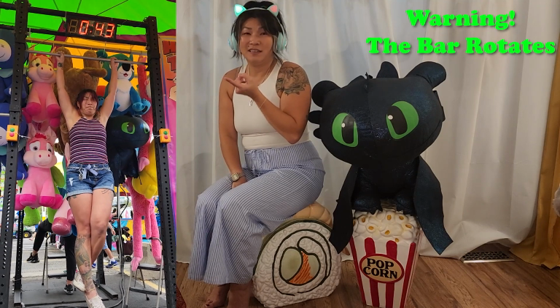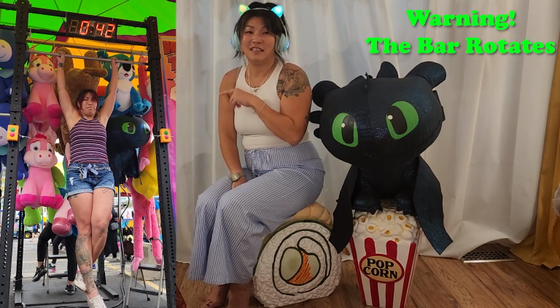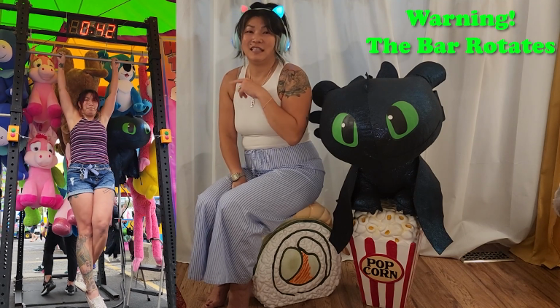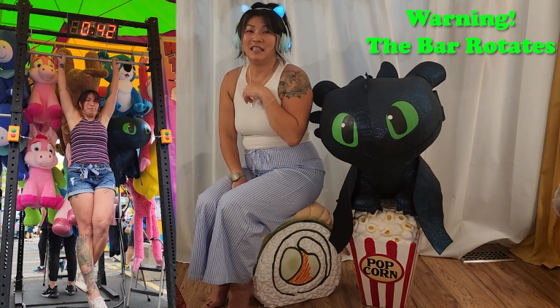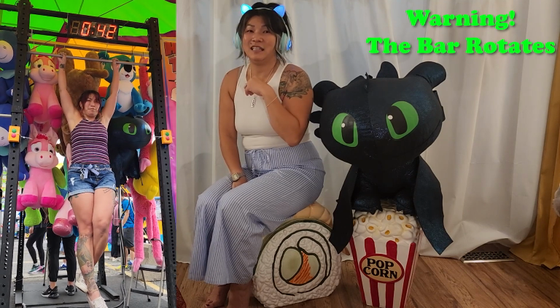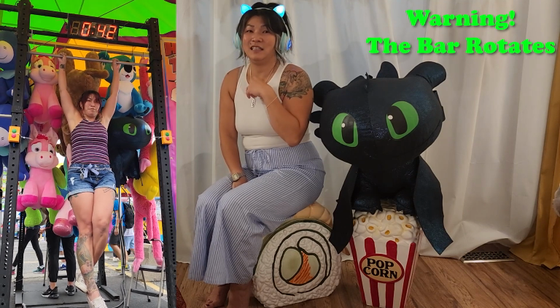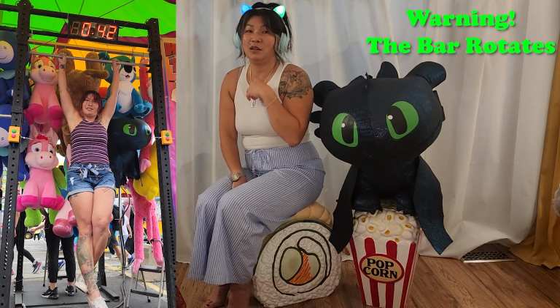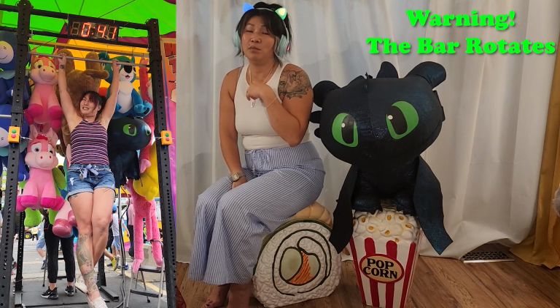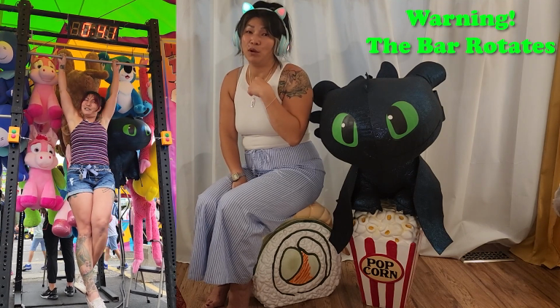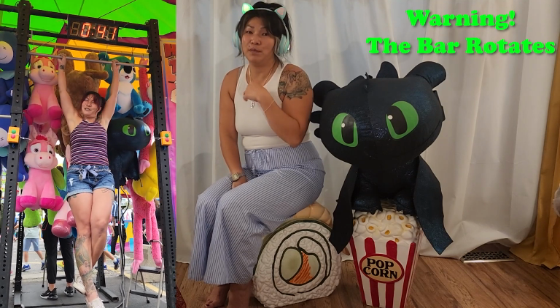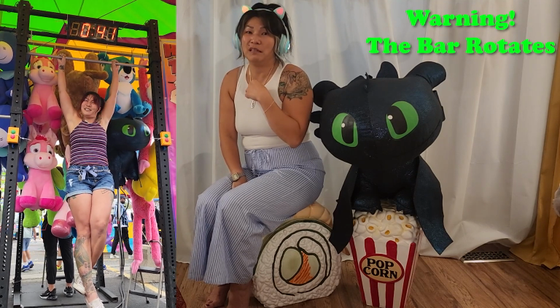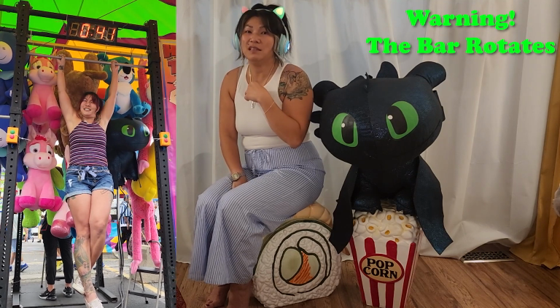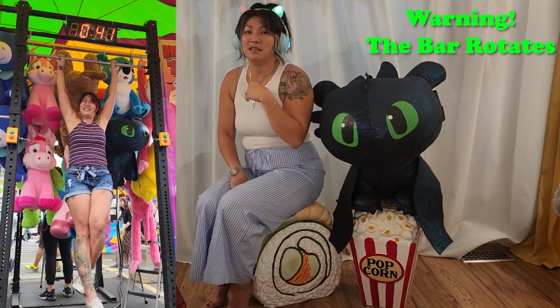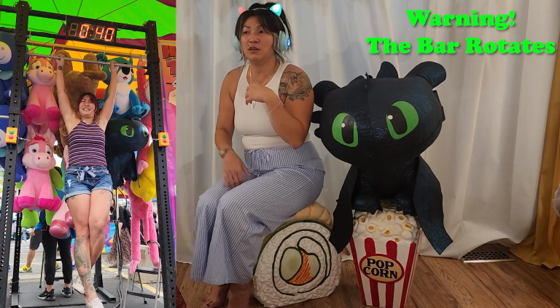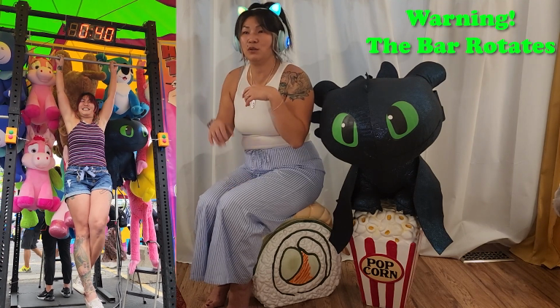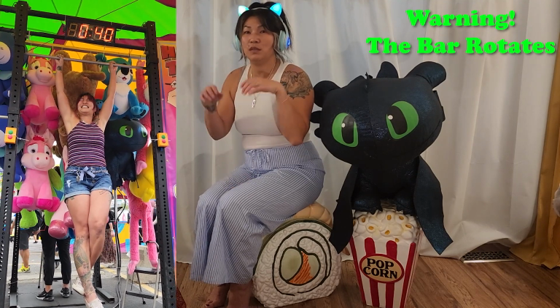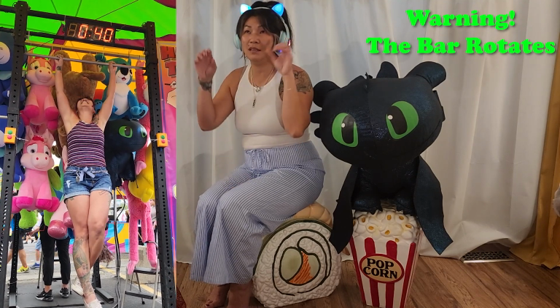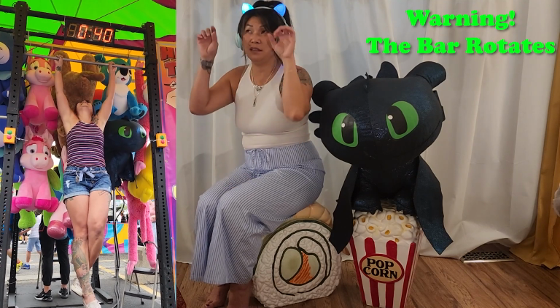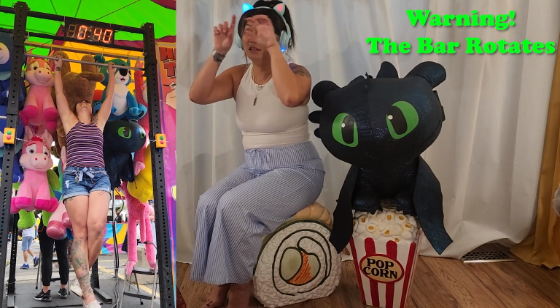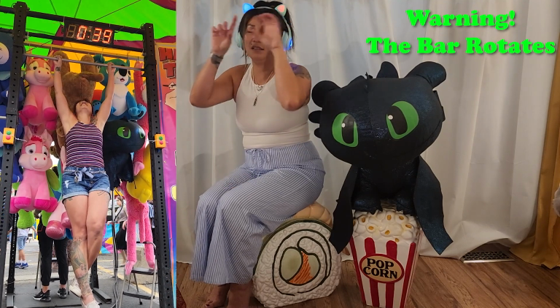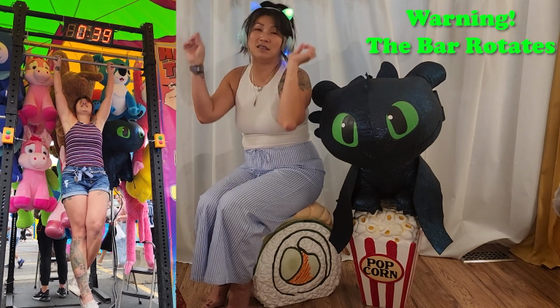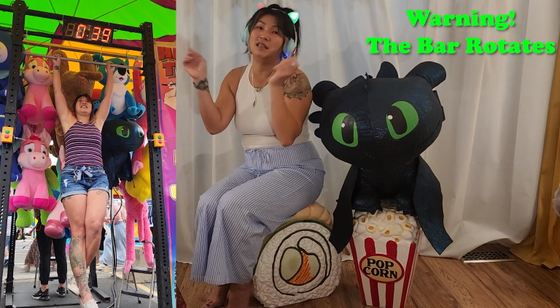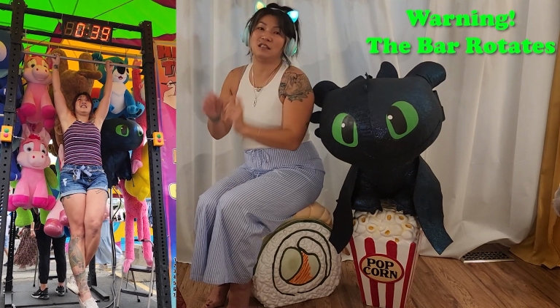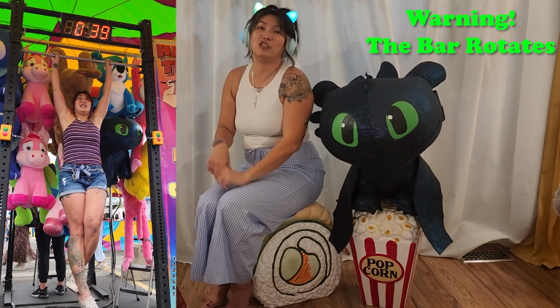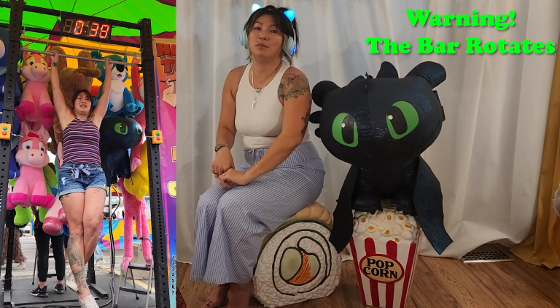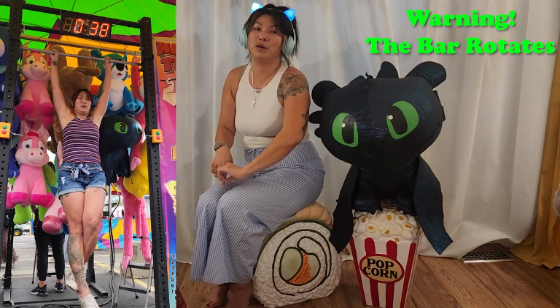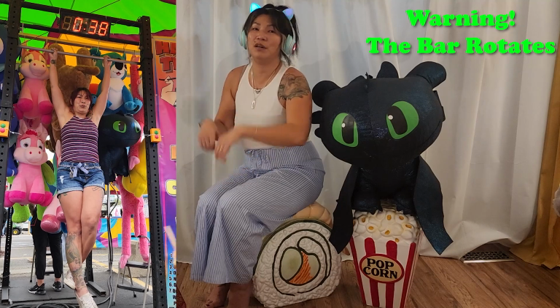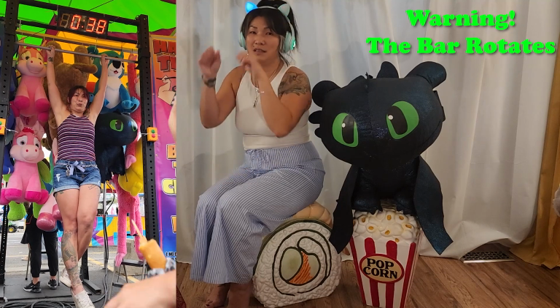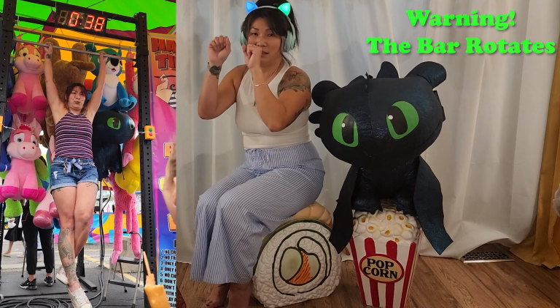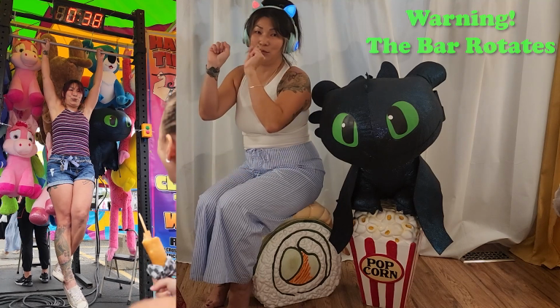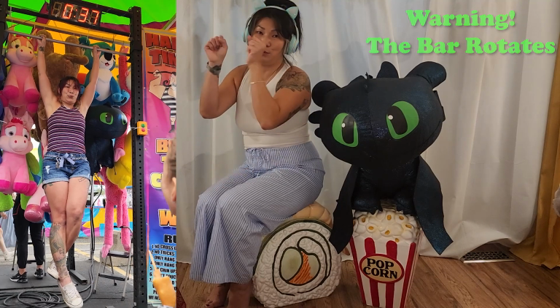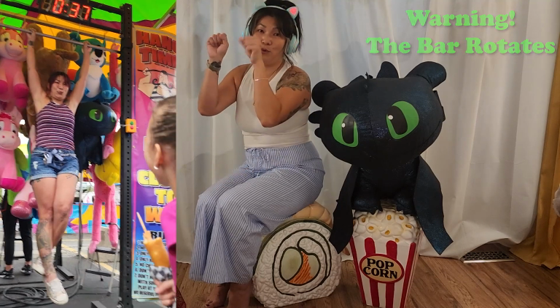First things first about this bar: it is on ball bearings. So it's not just a static chin-up bar — it does roll.